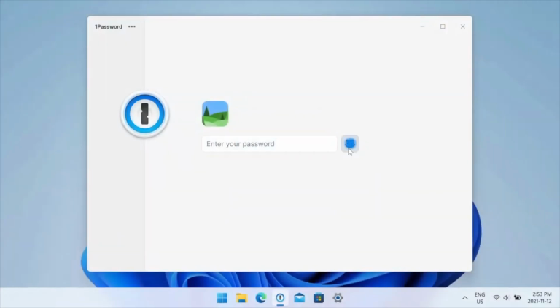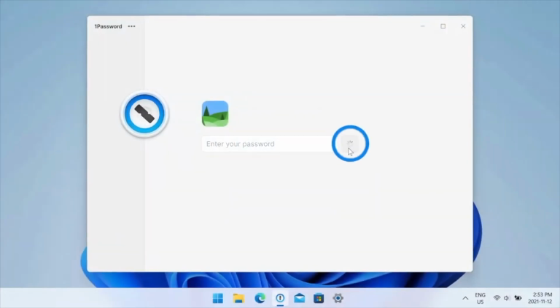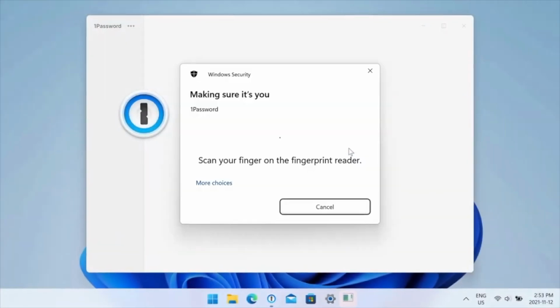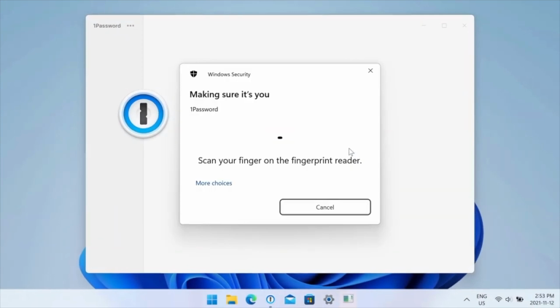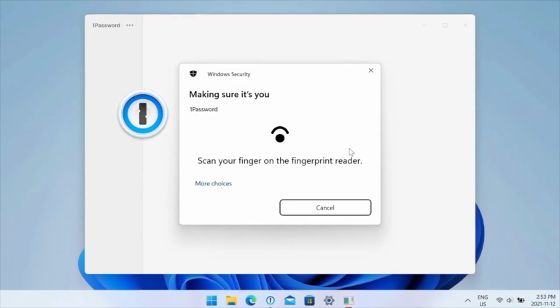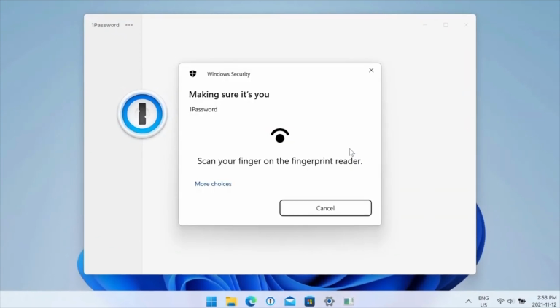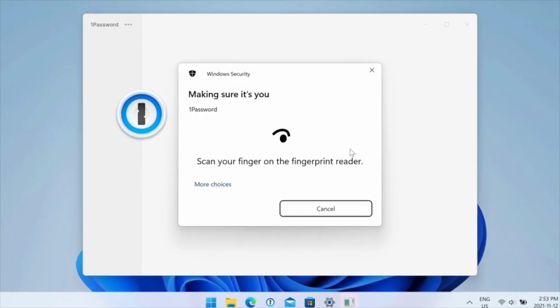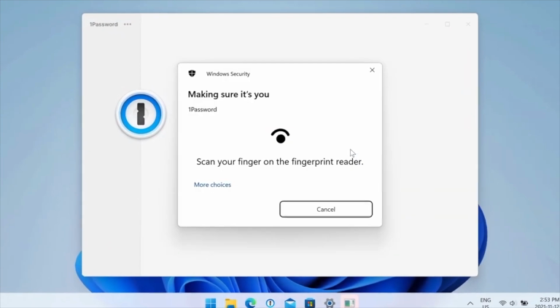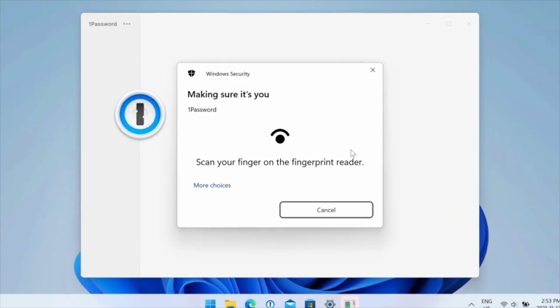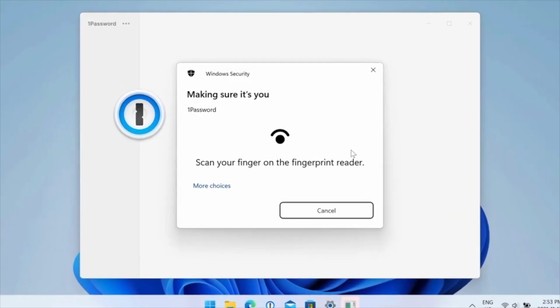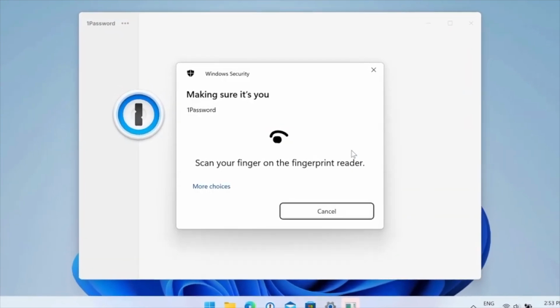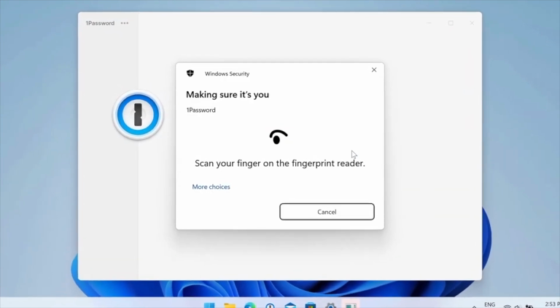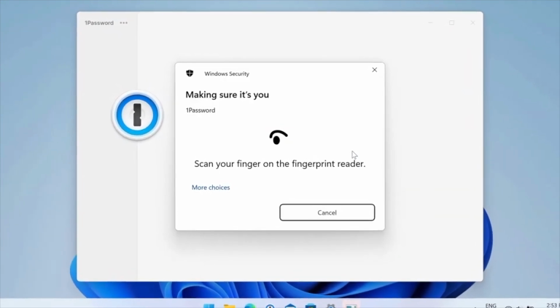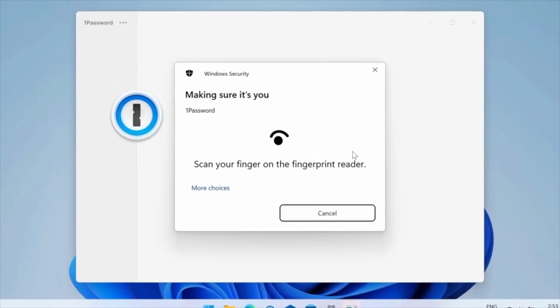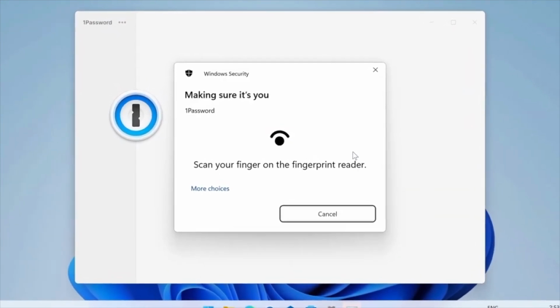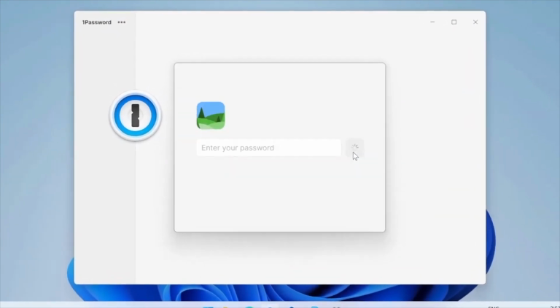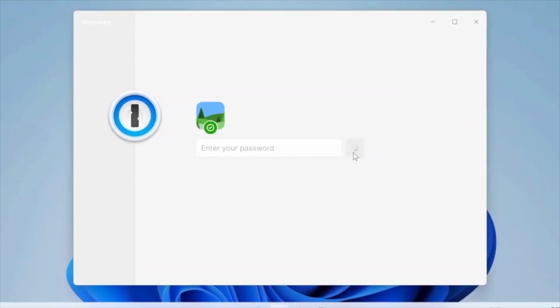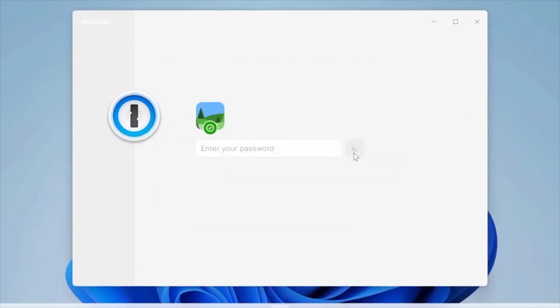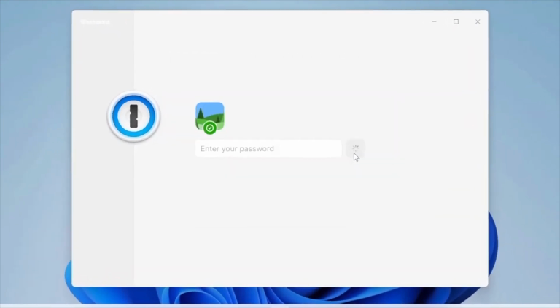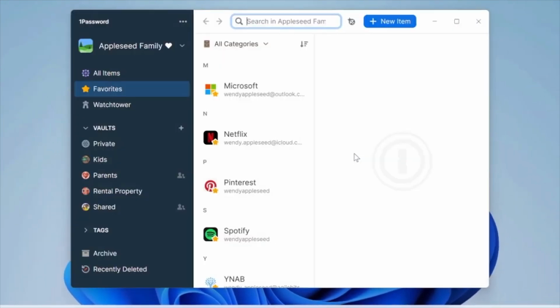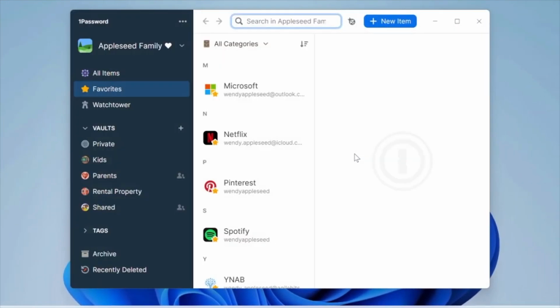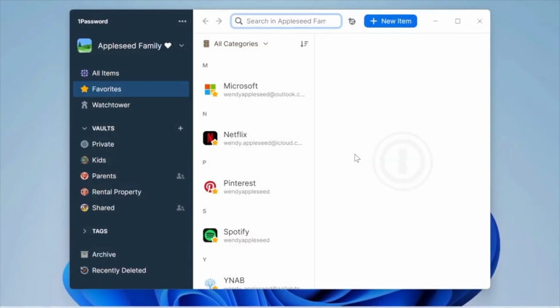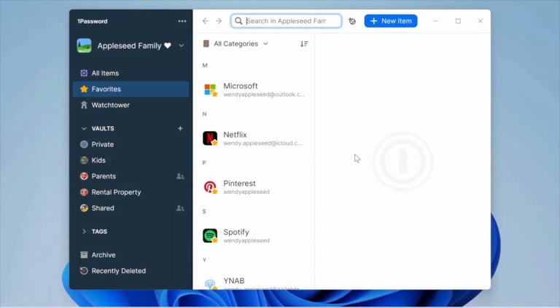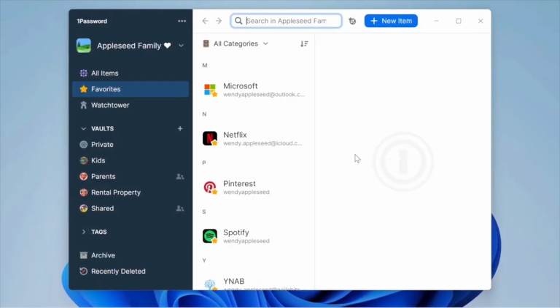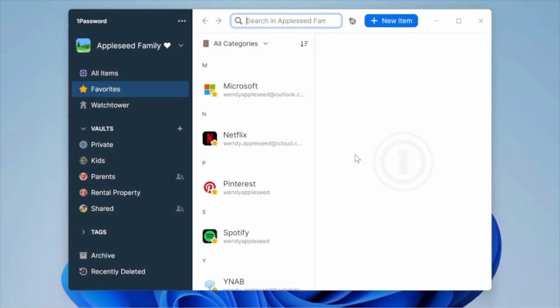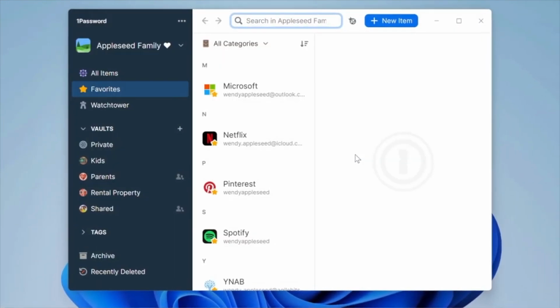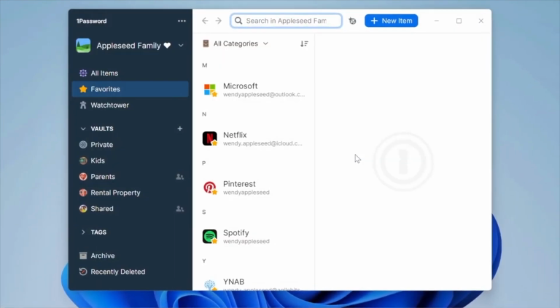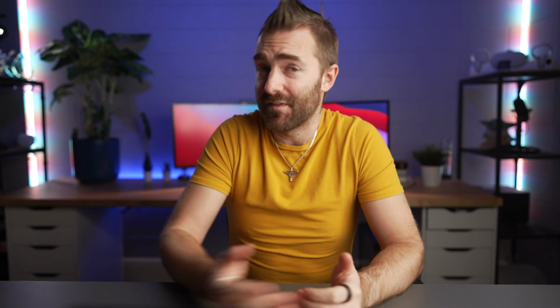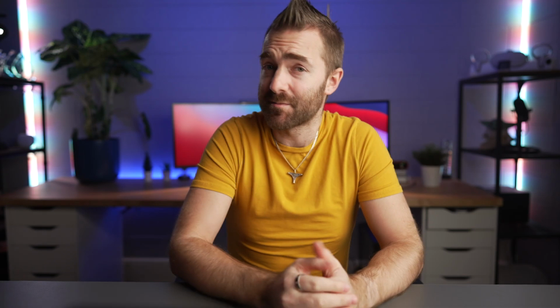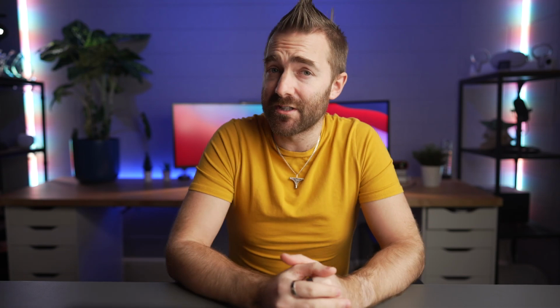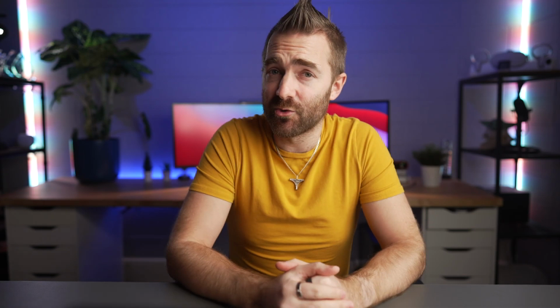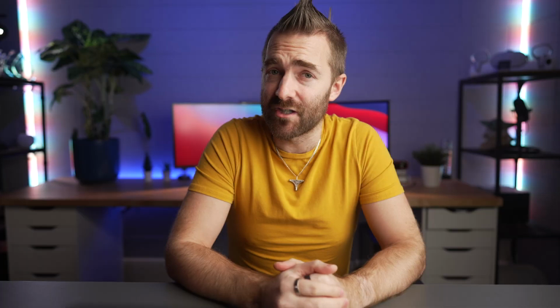1Password 8 has been in beta since August of last year, and I've been using the daily build of it ever since, and there's some pretty cool stuff.